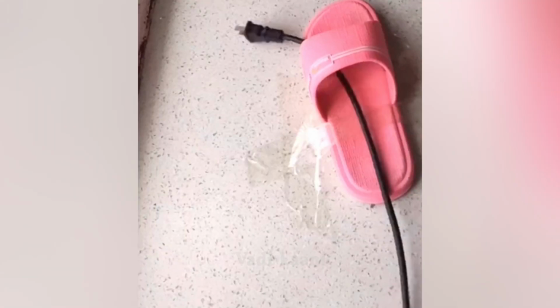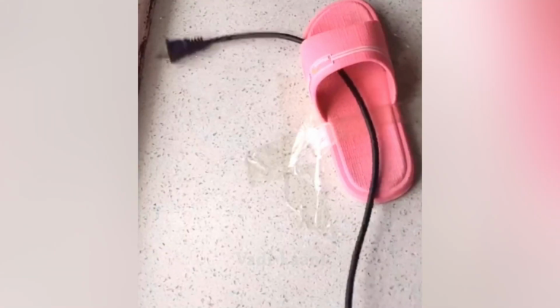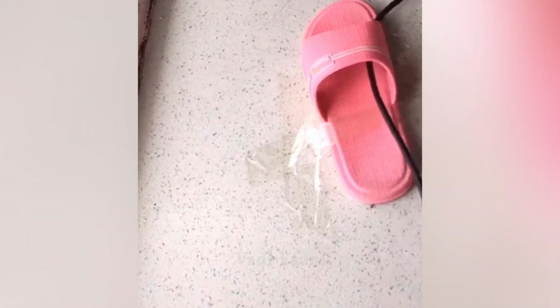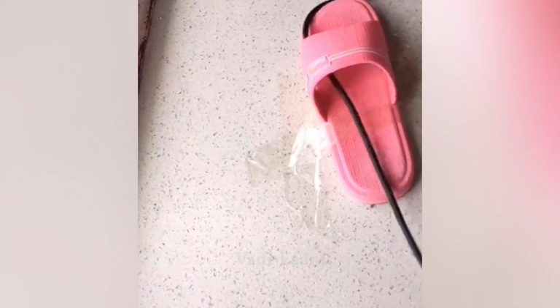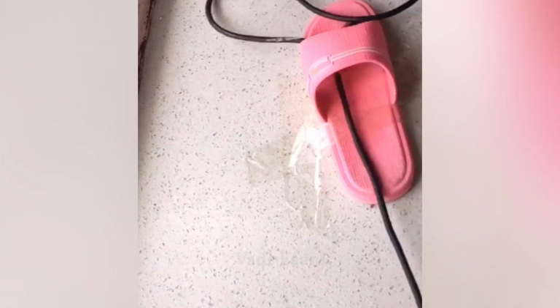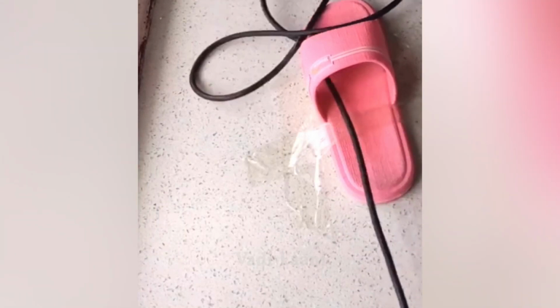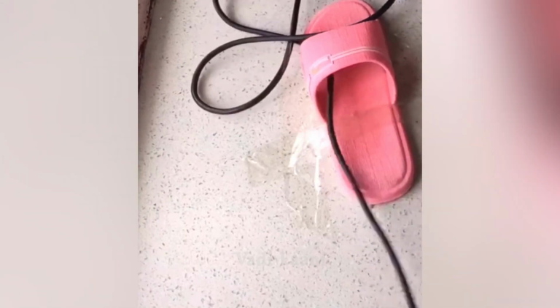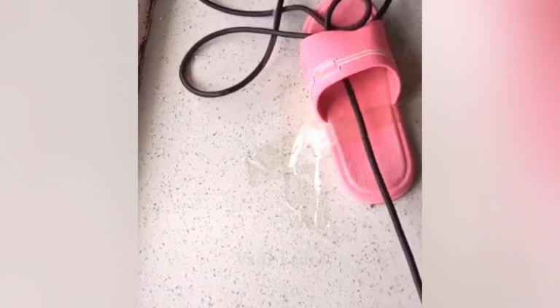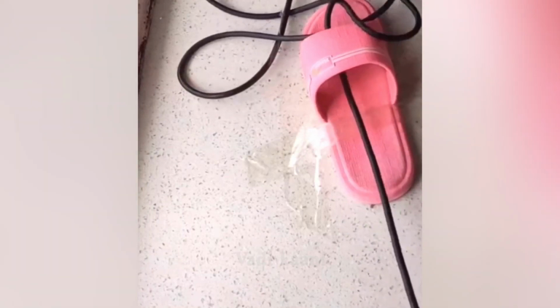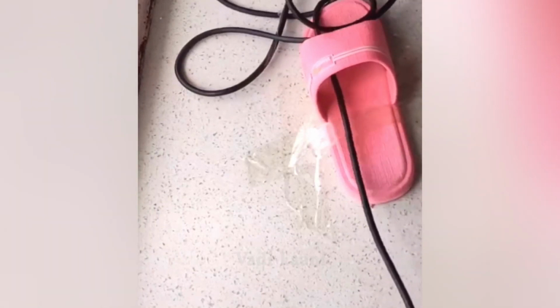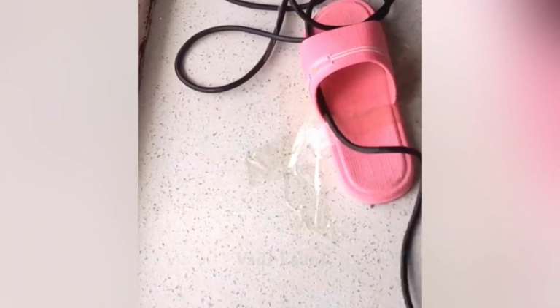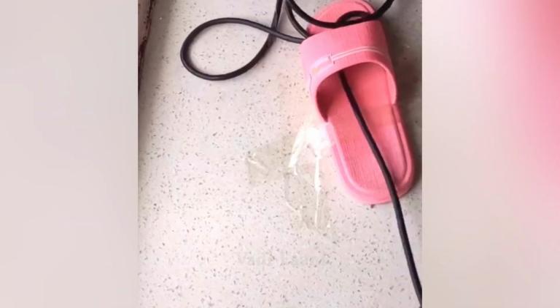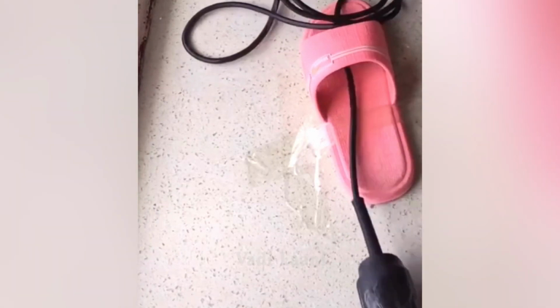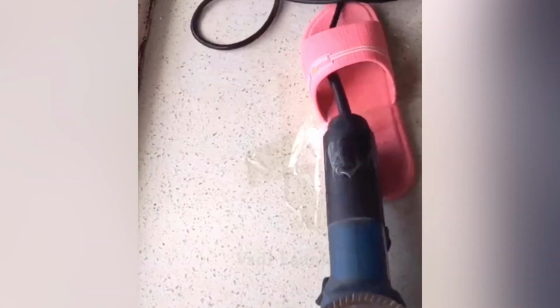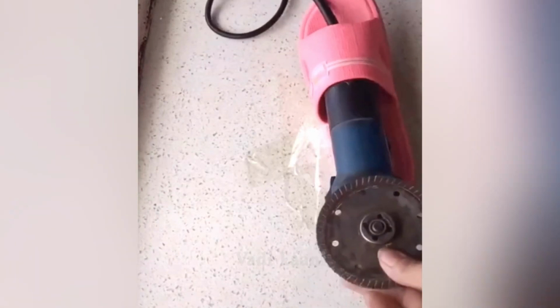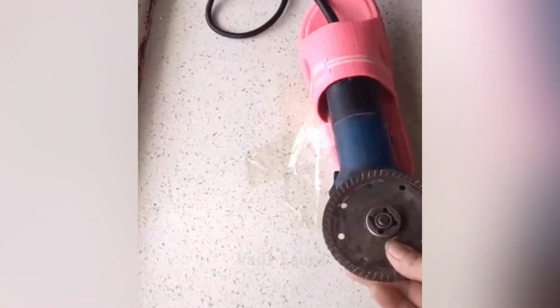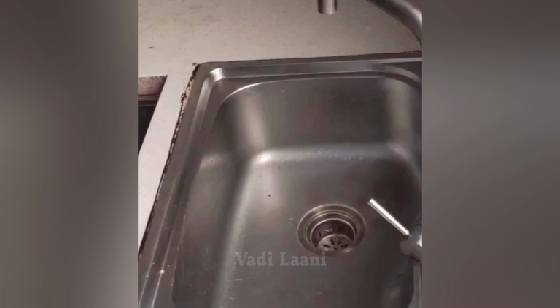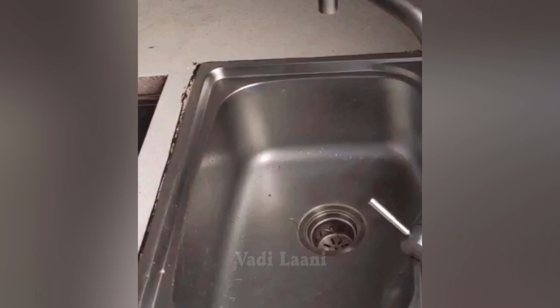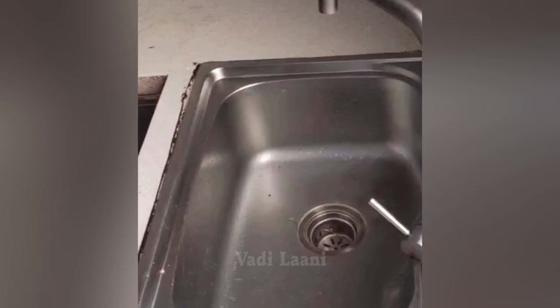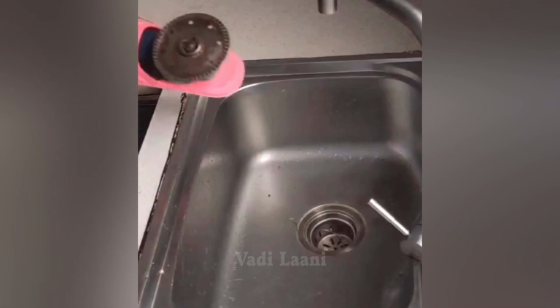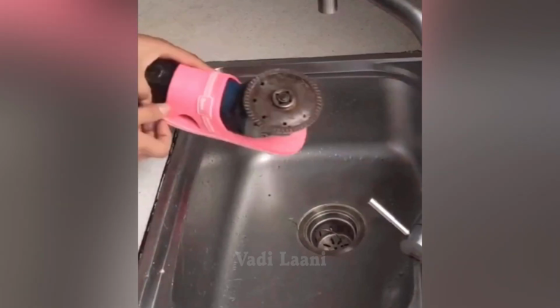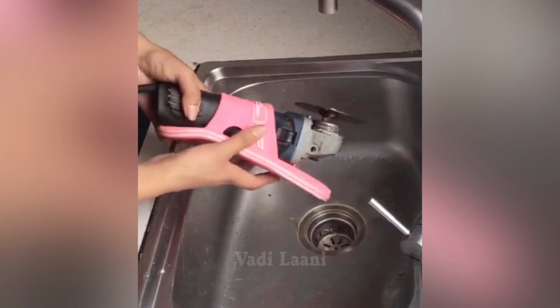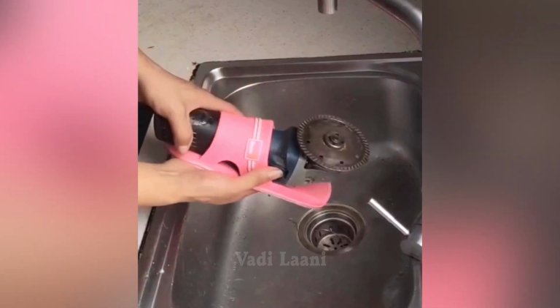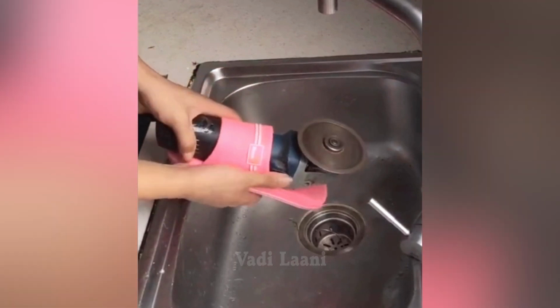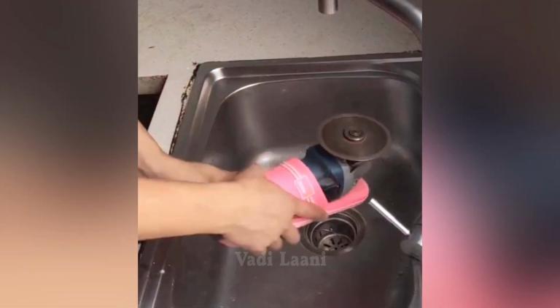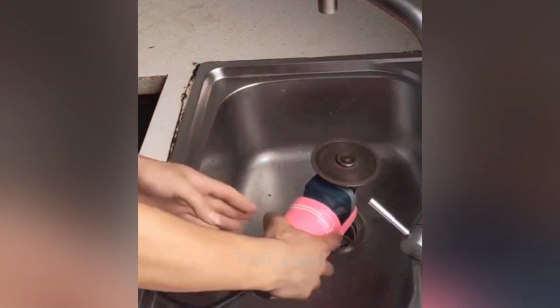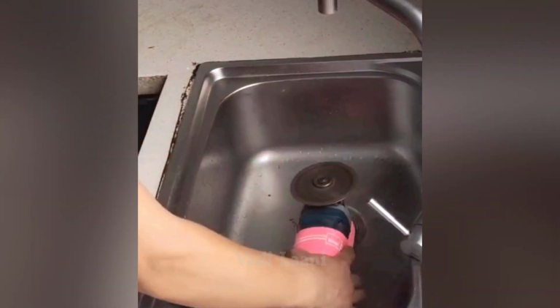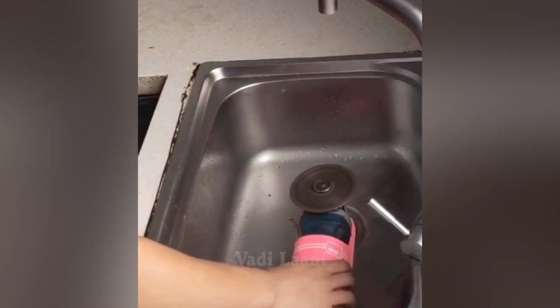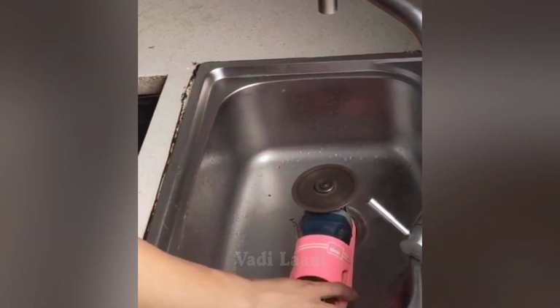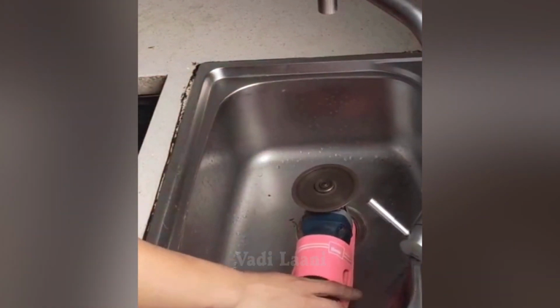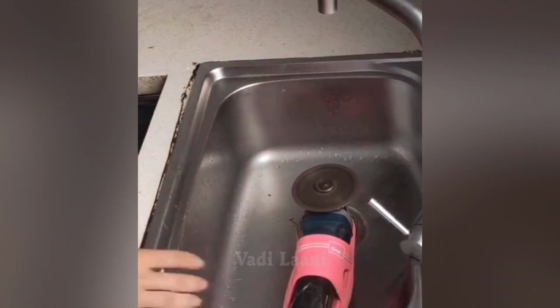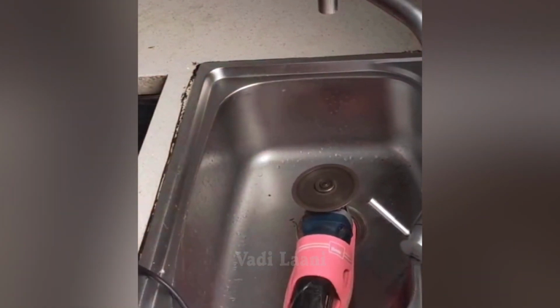If you feel like cotton candy, you can make it at home using a tool most people have.